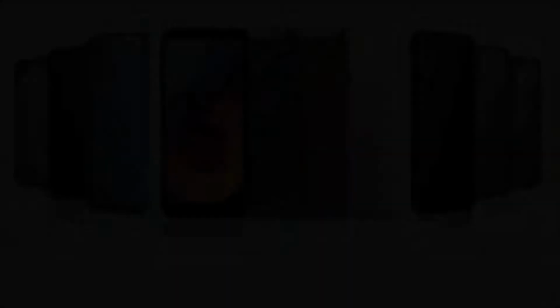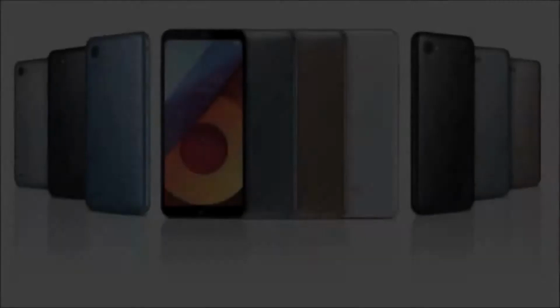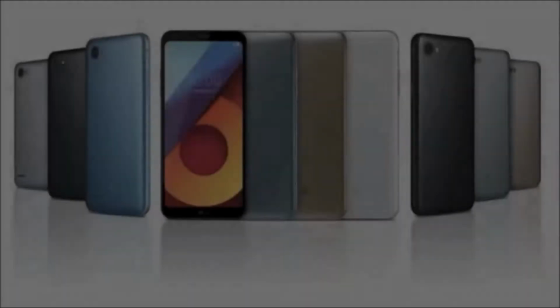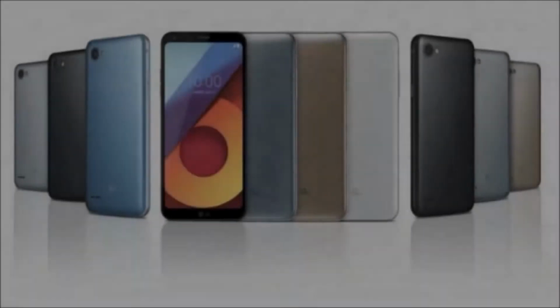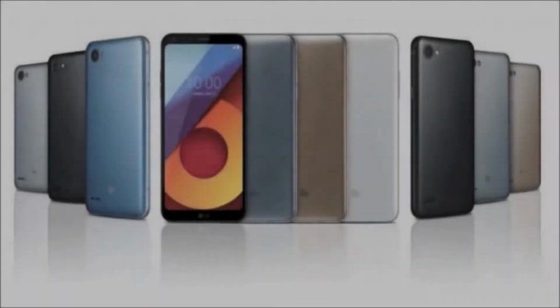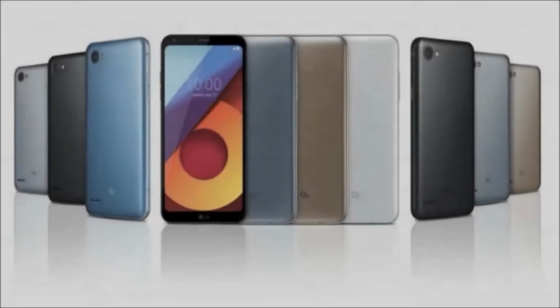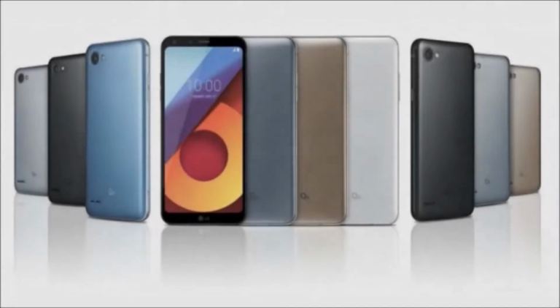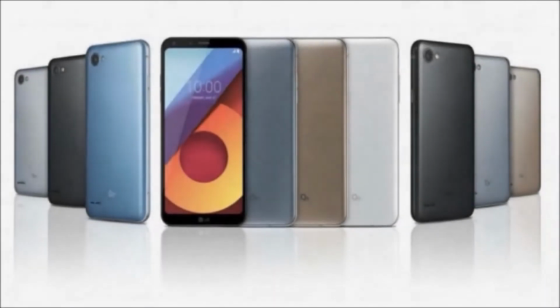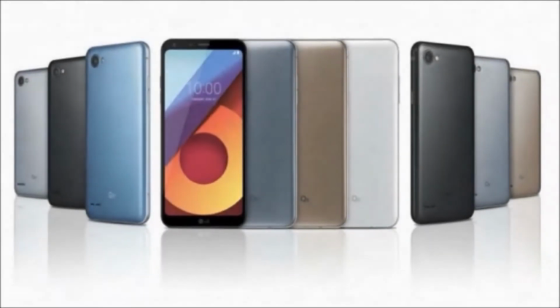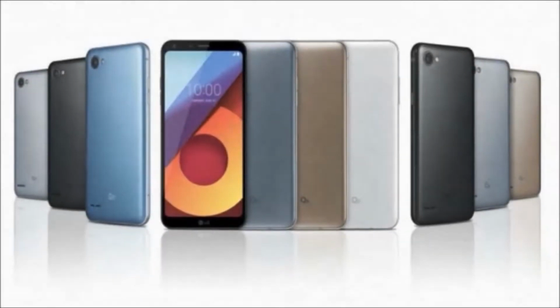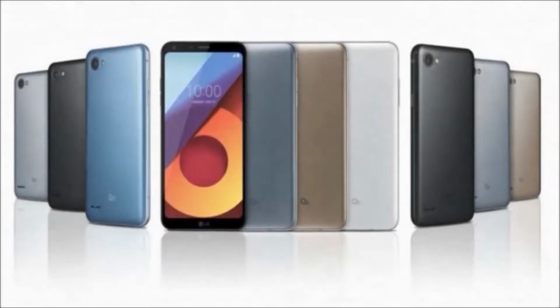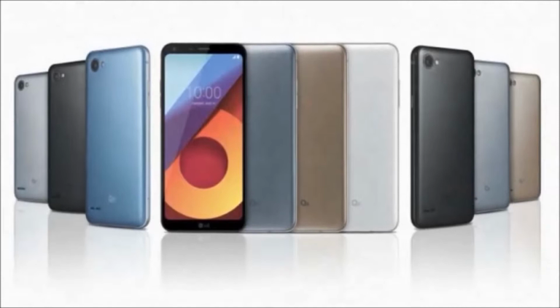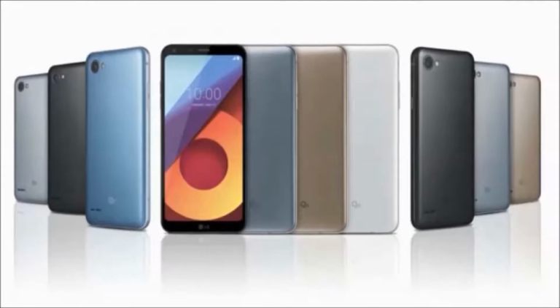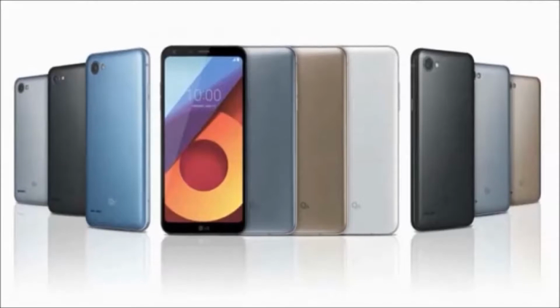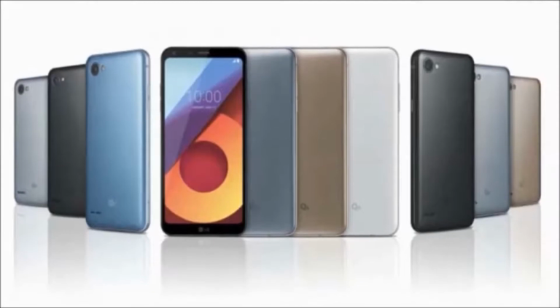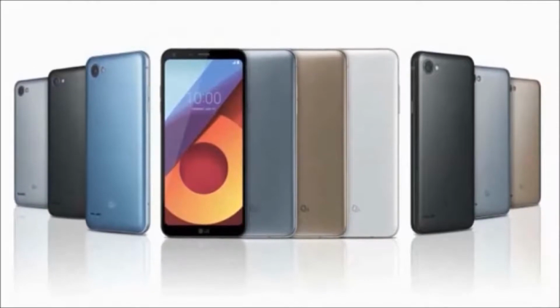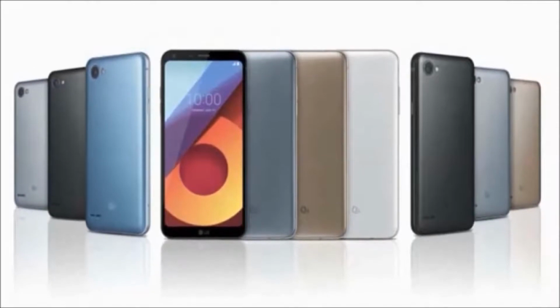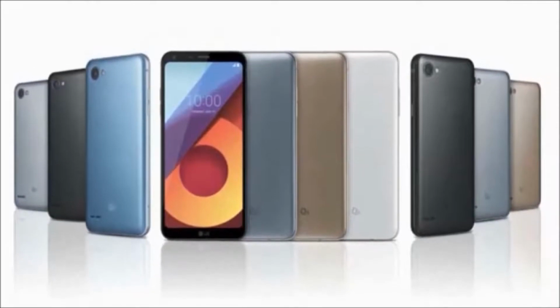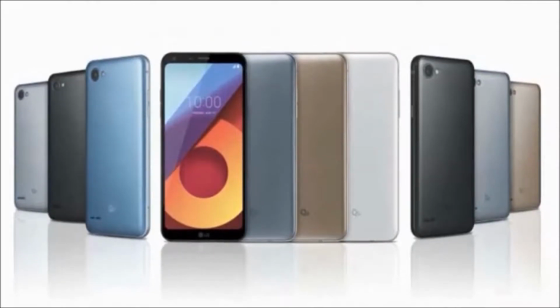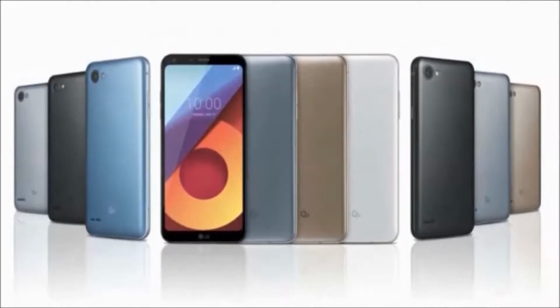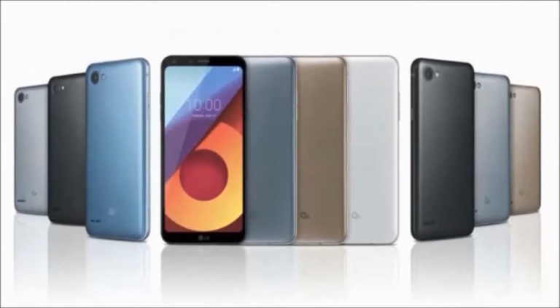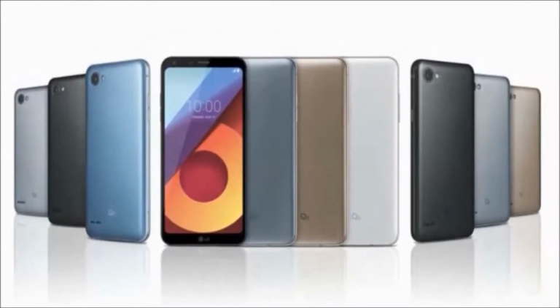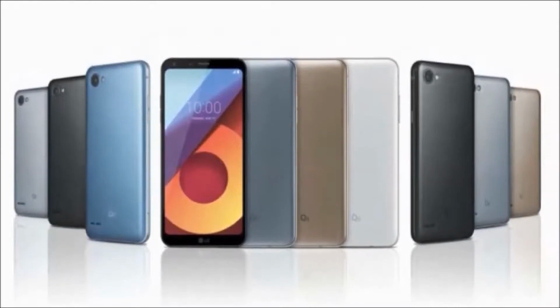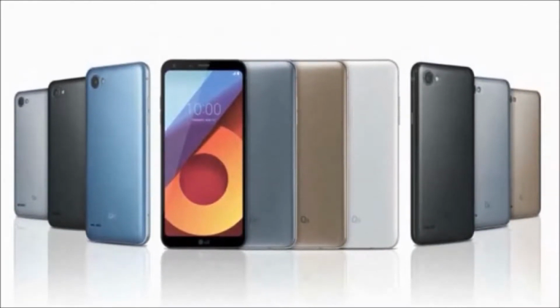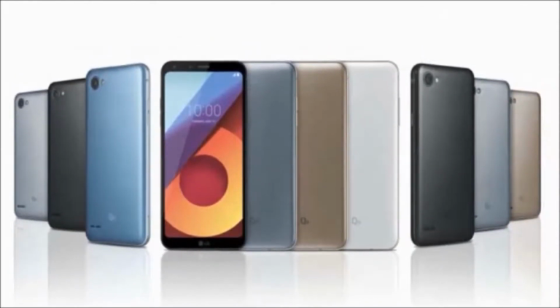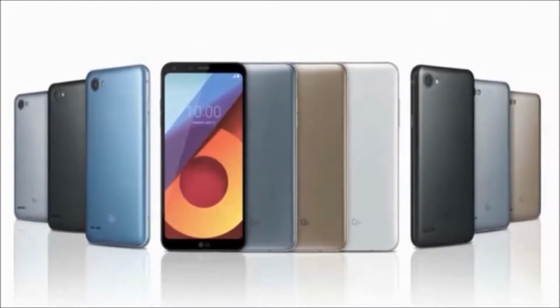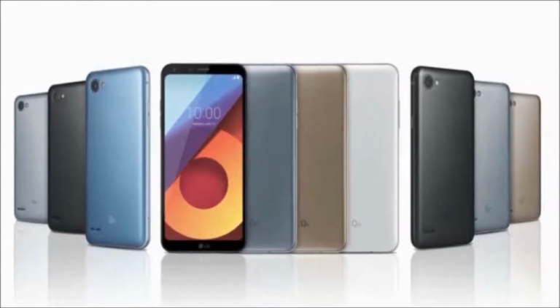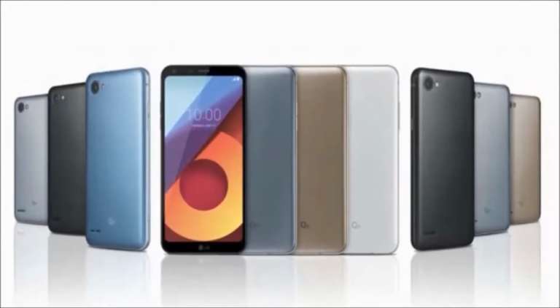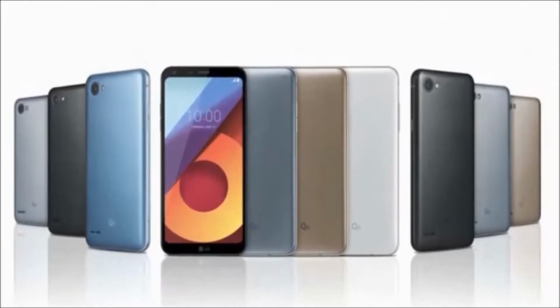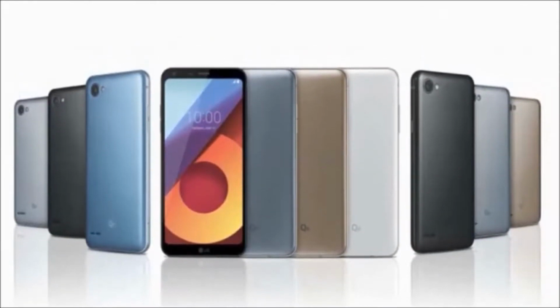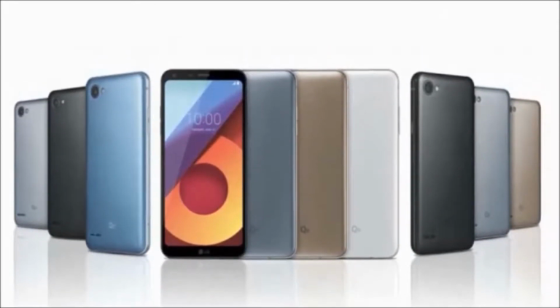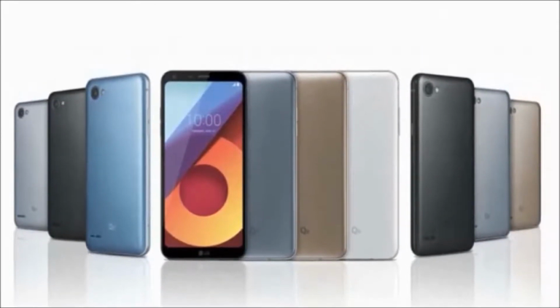Hi, how are you? Welcome to Dreamview. I will tell you about the LG Q6 Plus Smartphone.